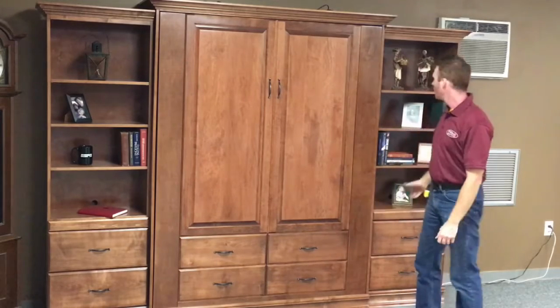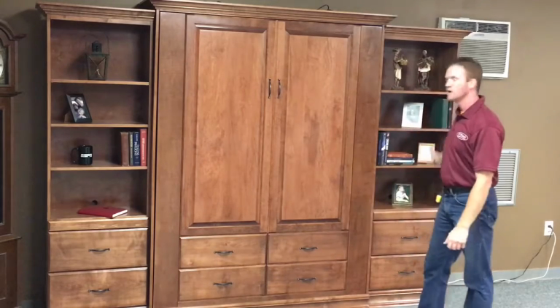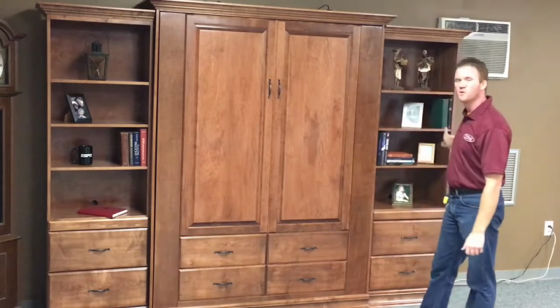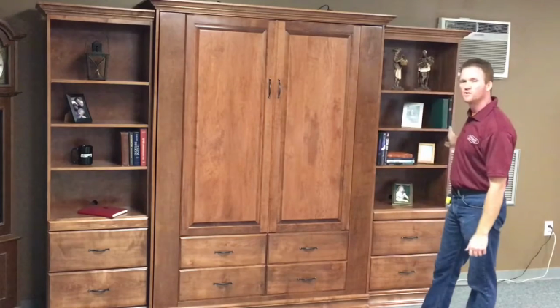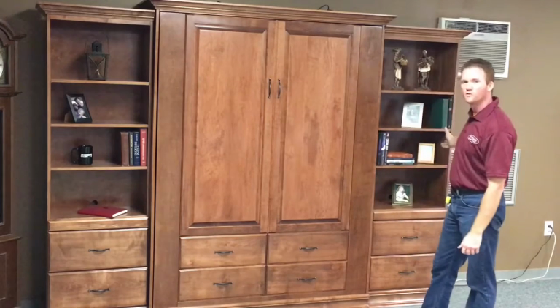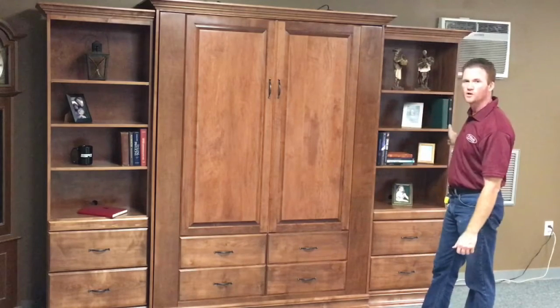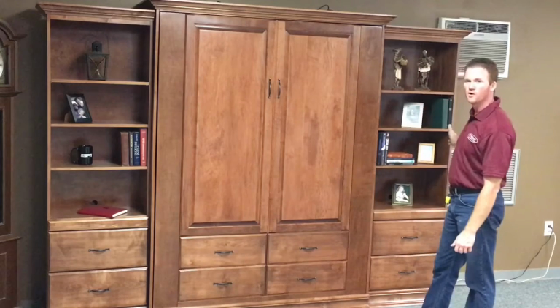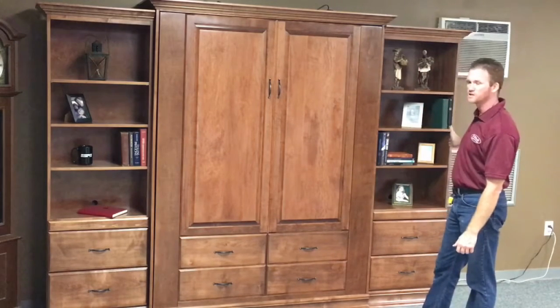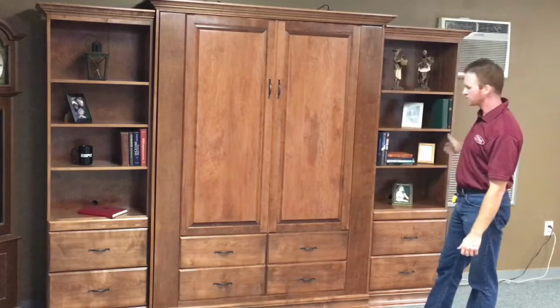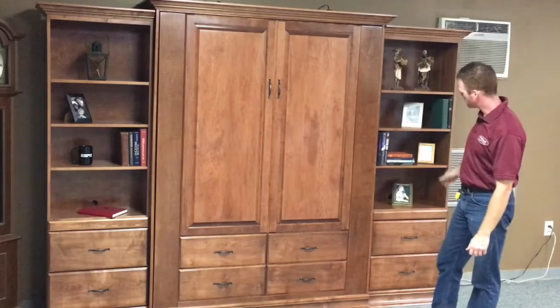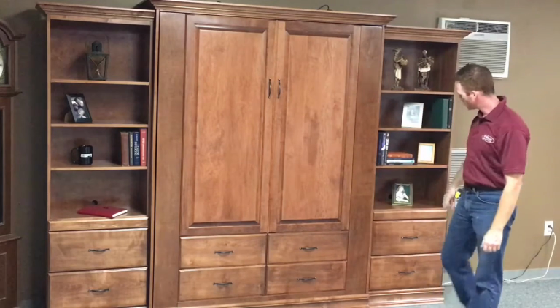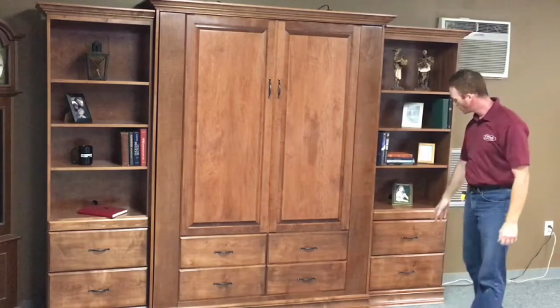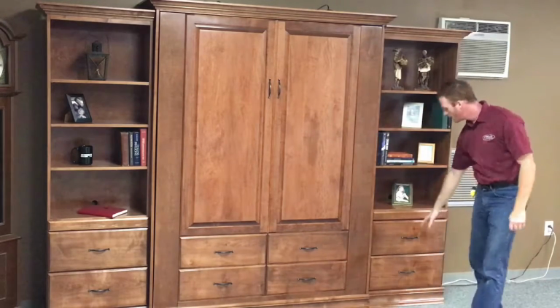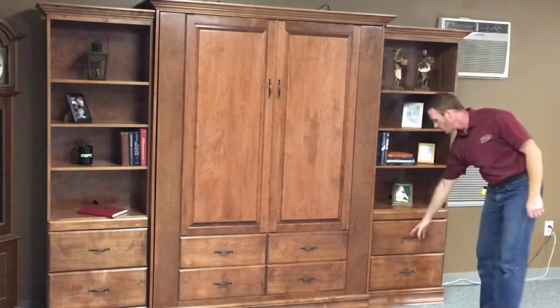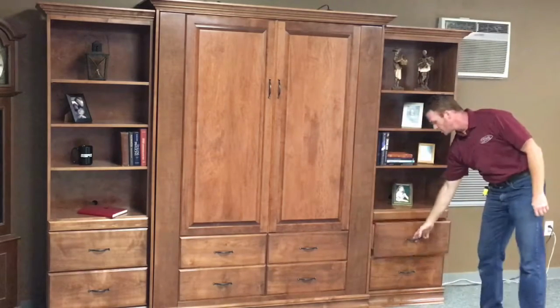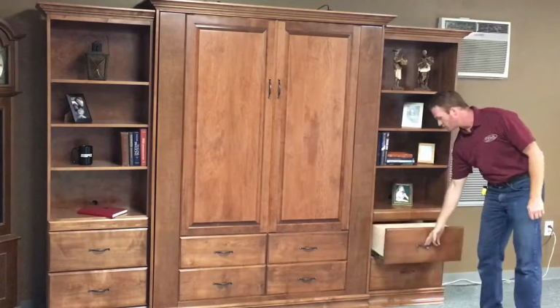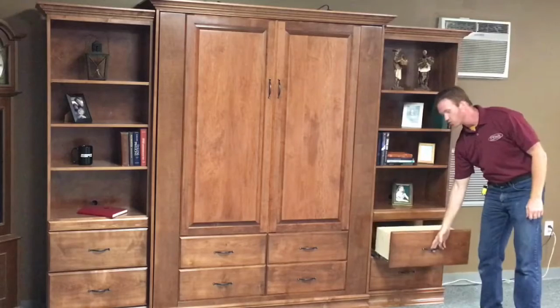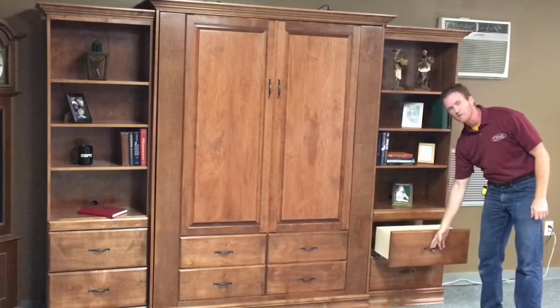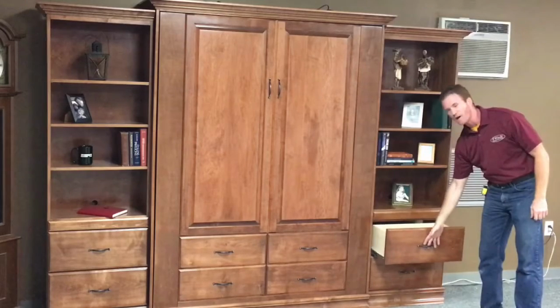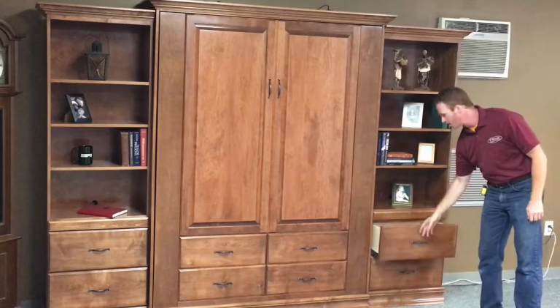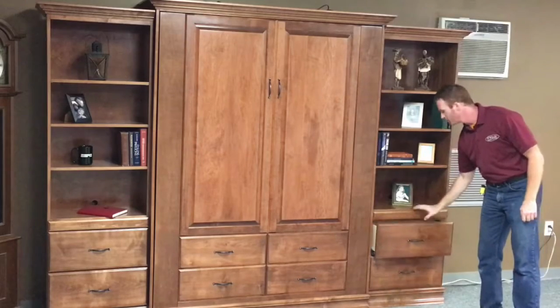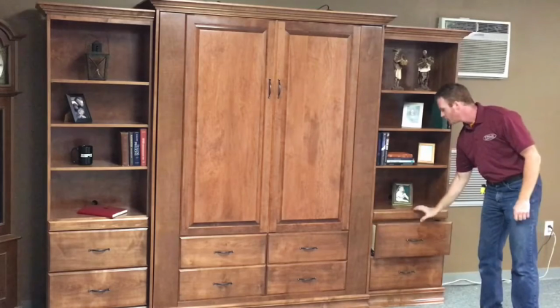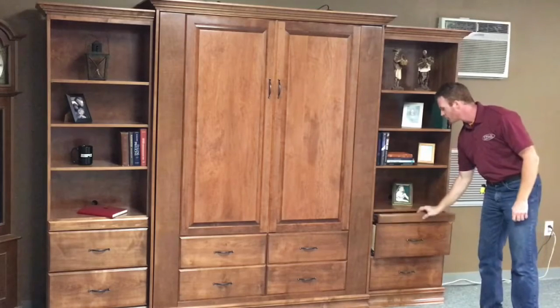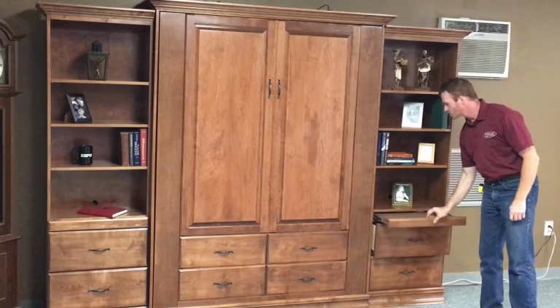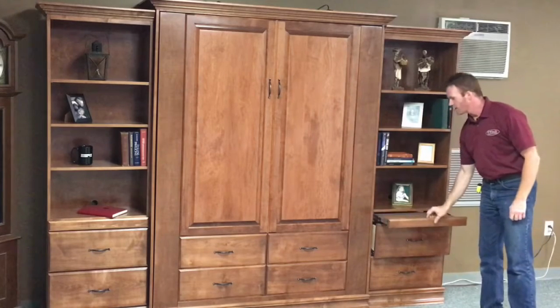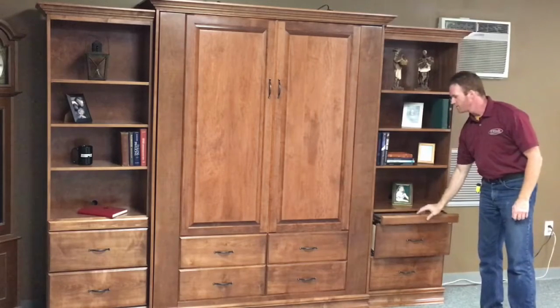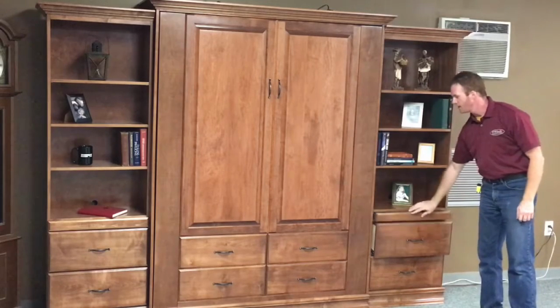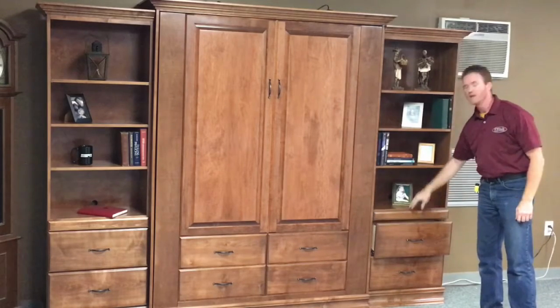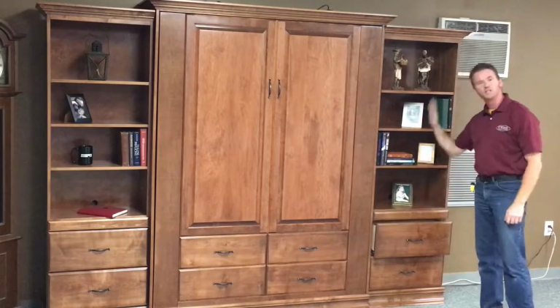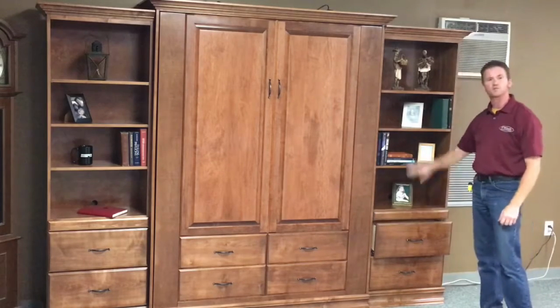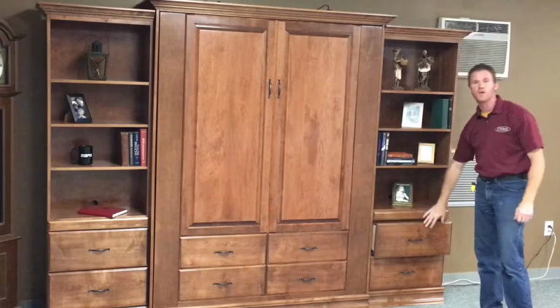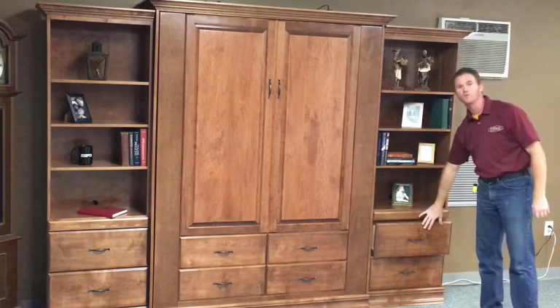We also put 24-inch bookcases on this particular one with two drawers on the bottom, a drink tray, and adjustable shelves.